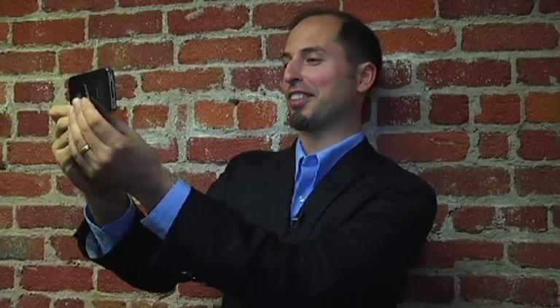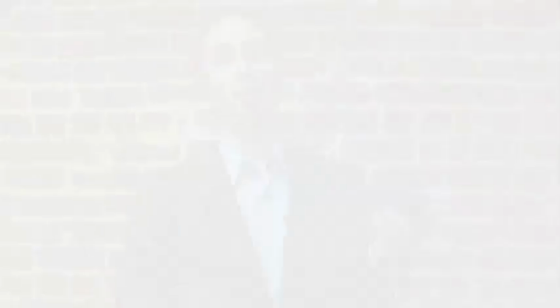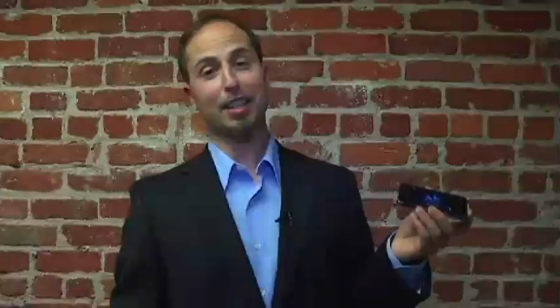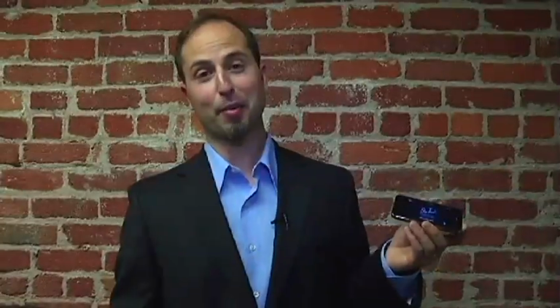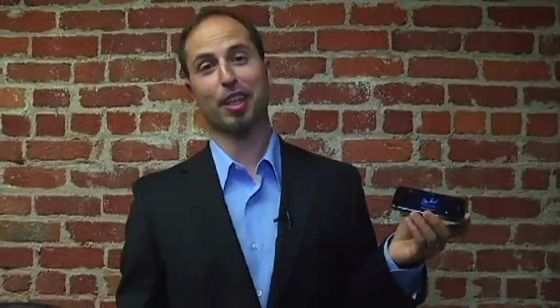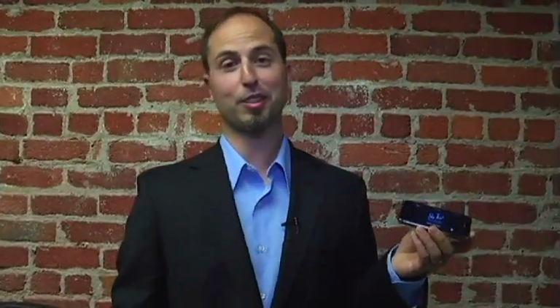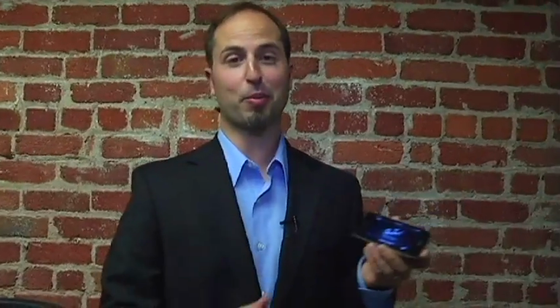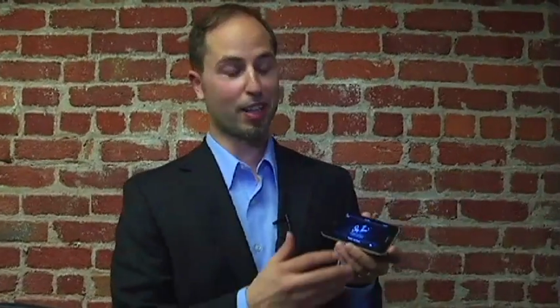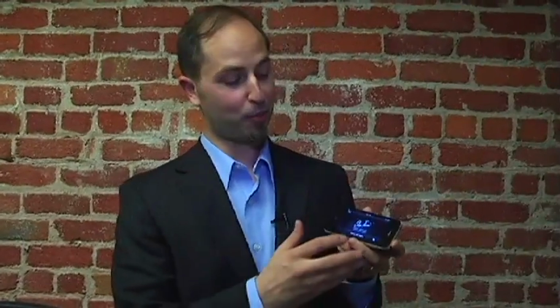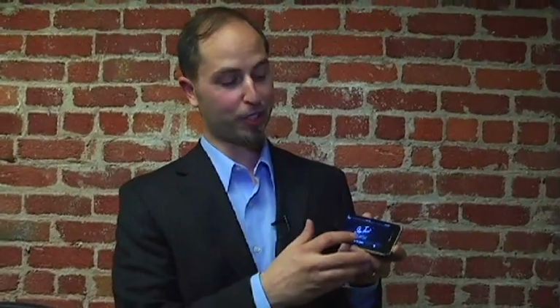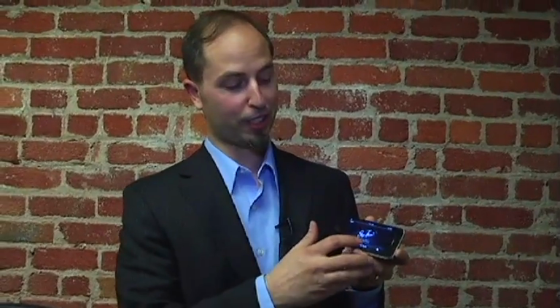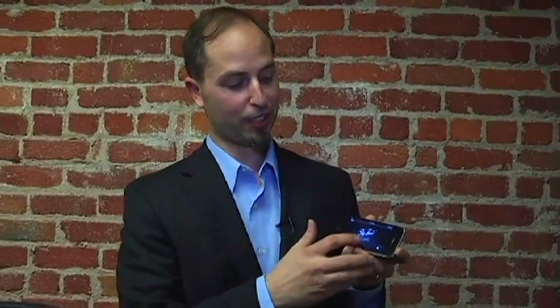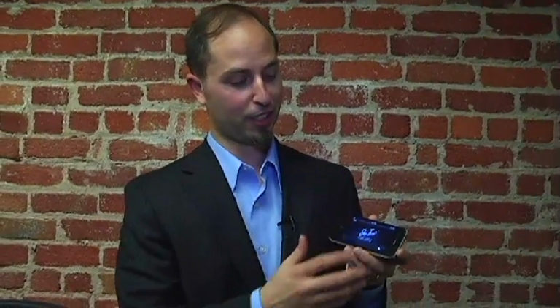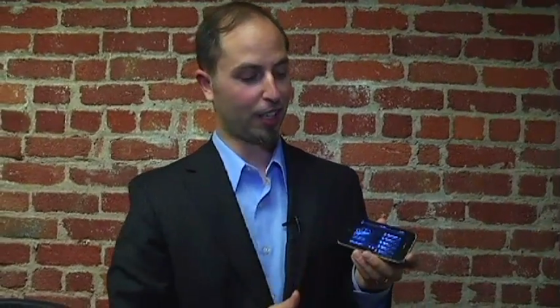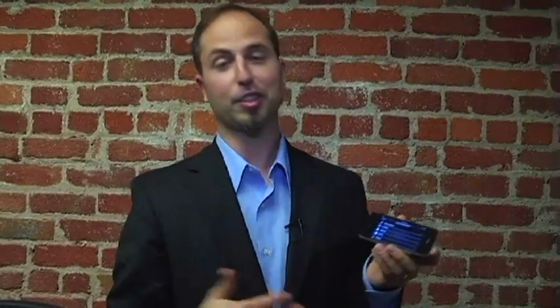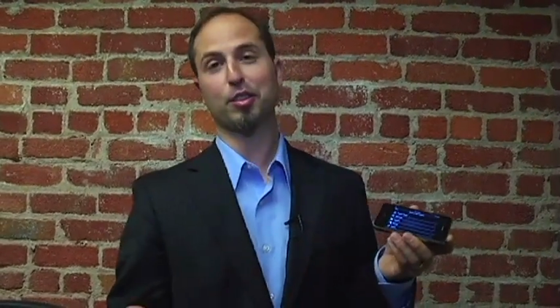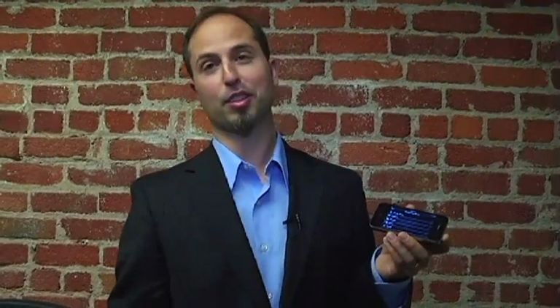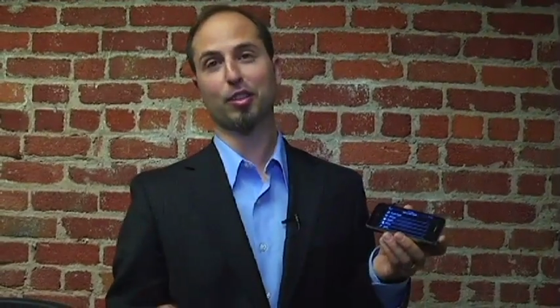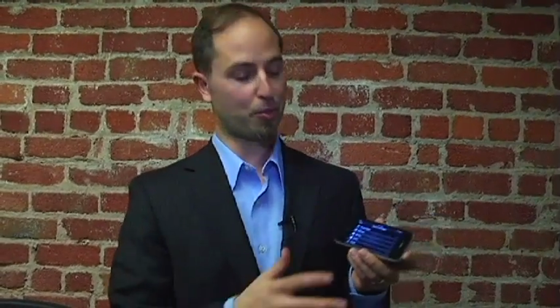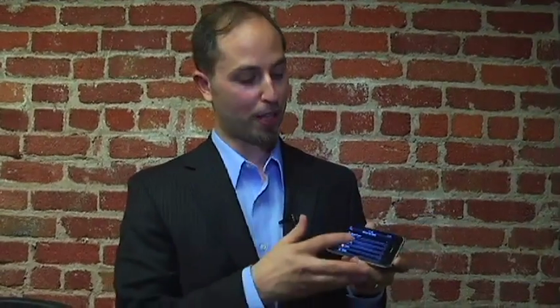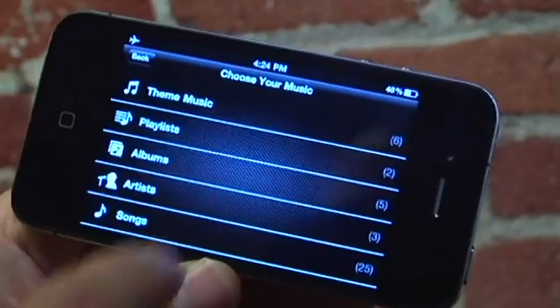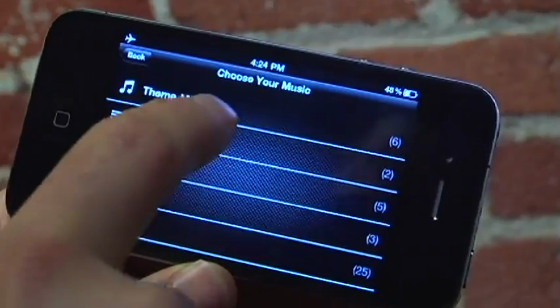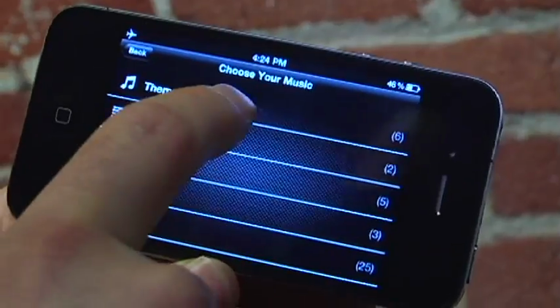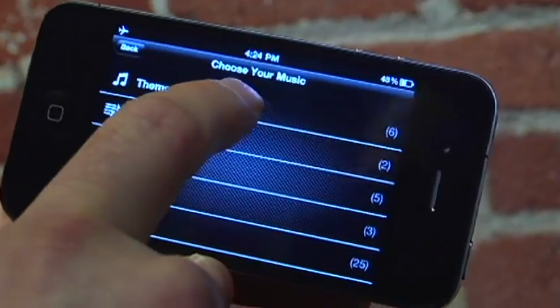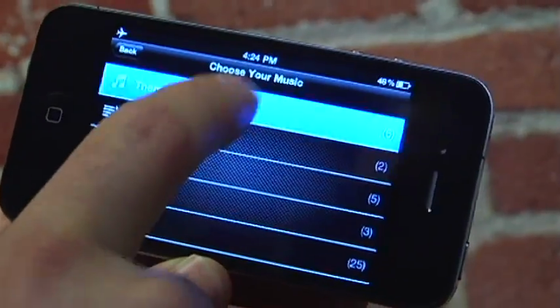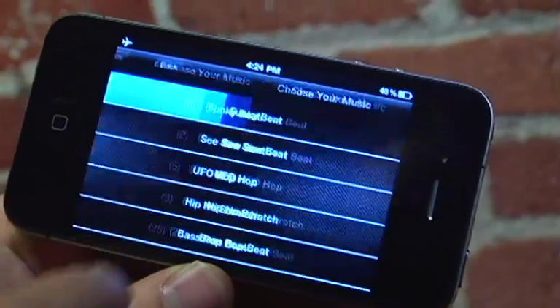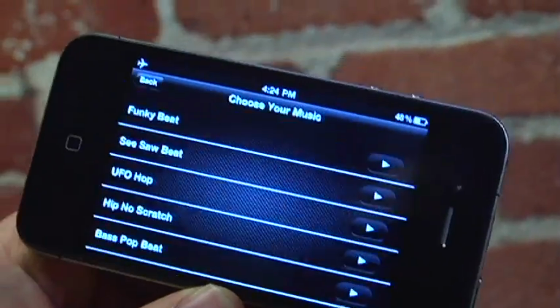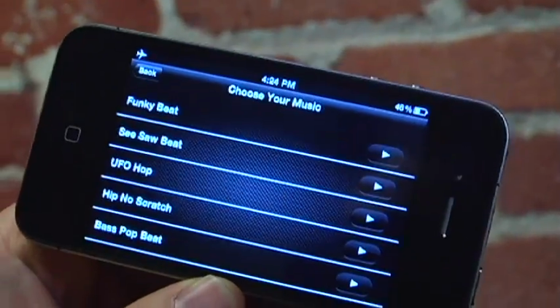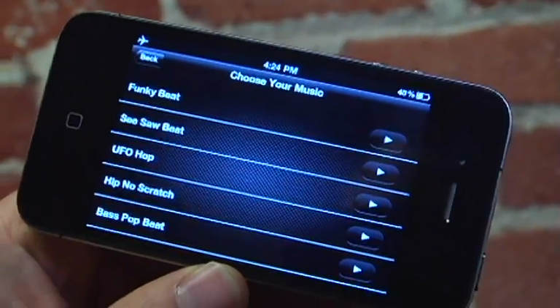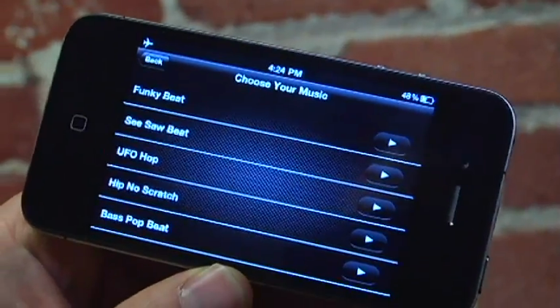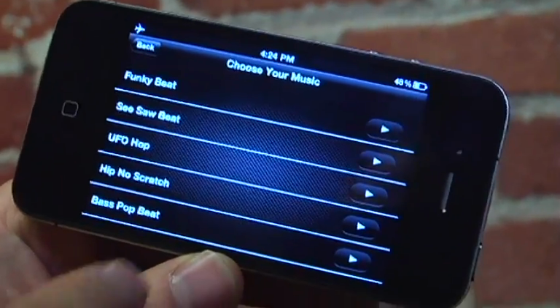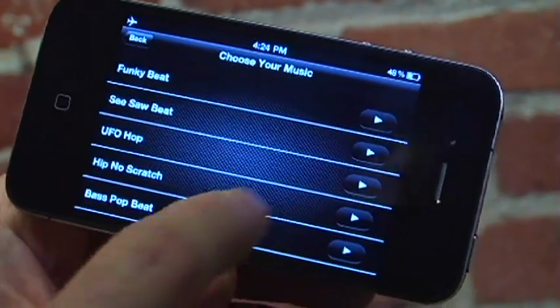The last step is I choose my music. I can choose songs from my library or soundtracks that come with the app.